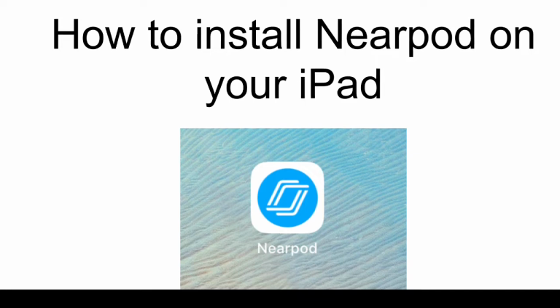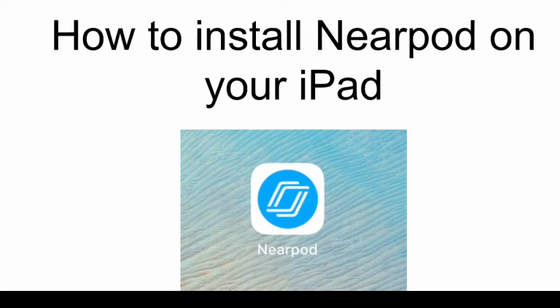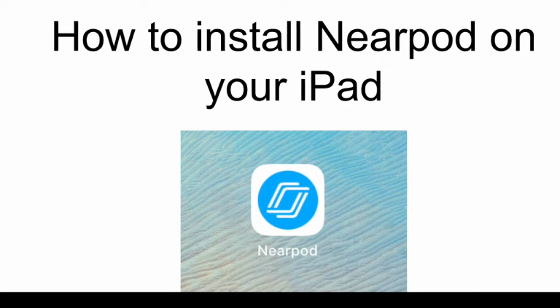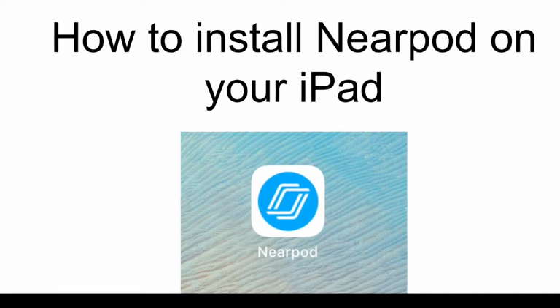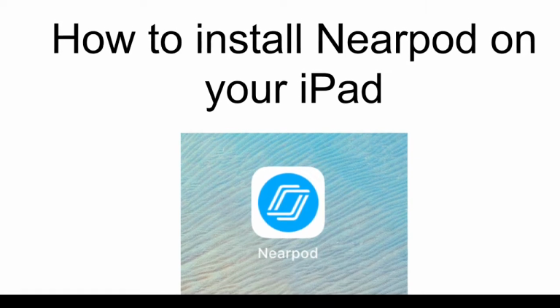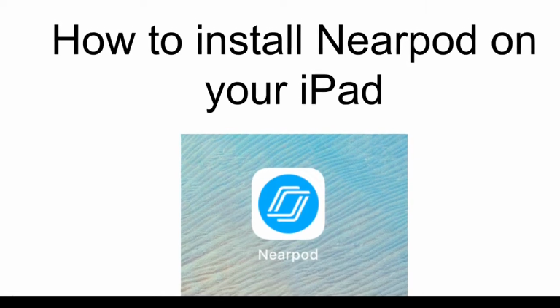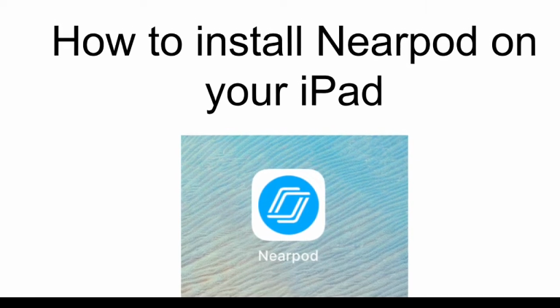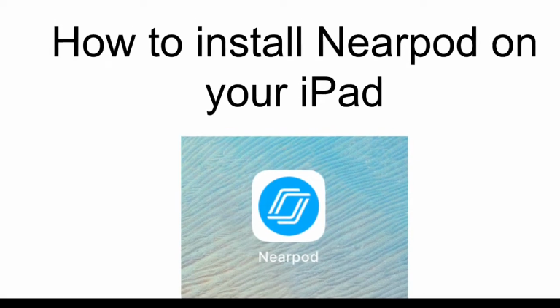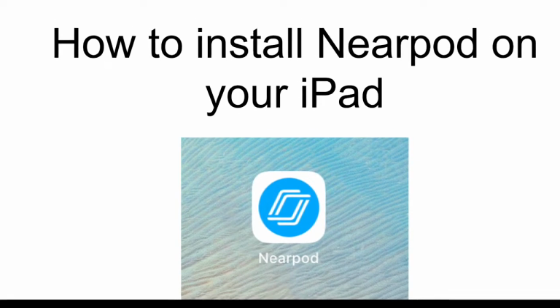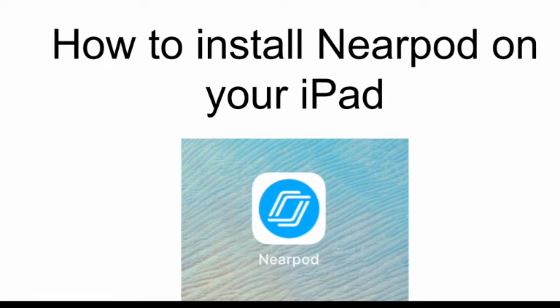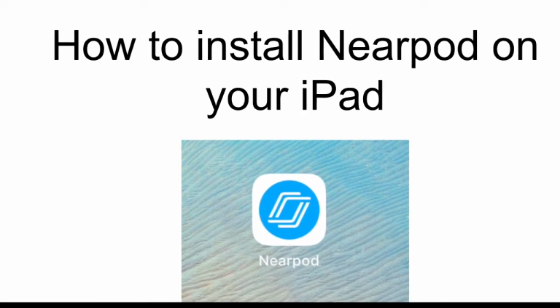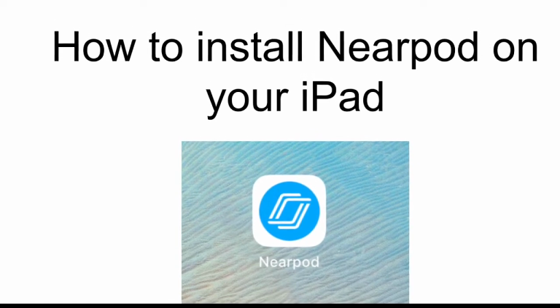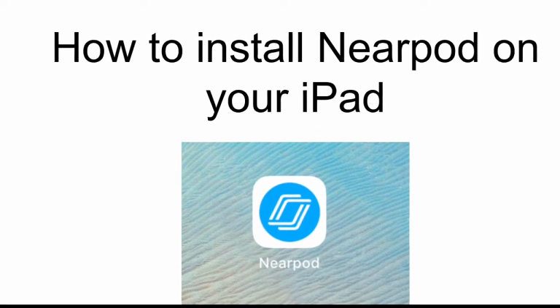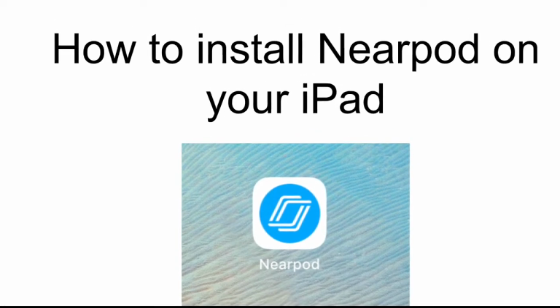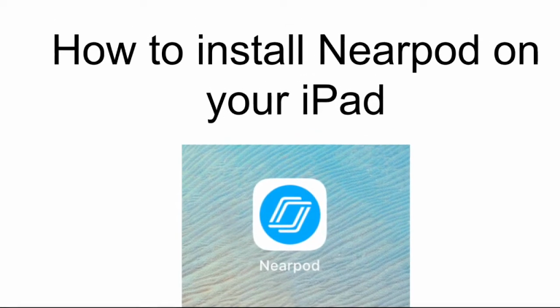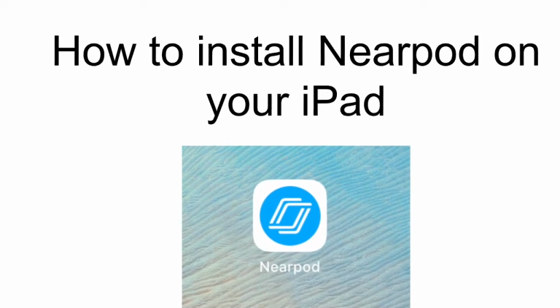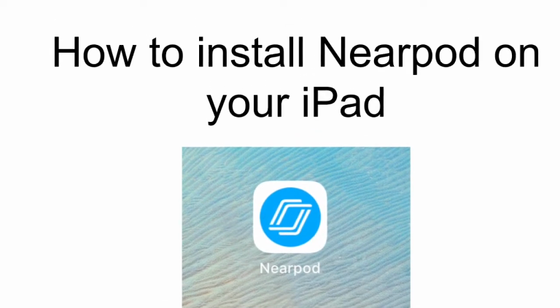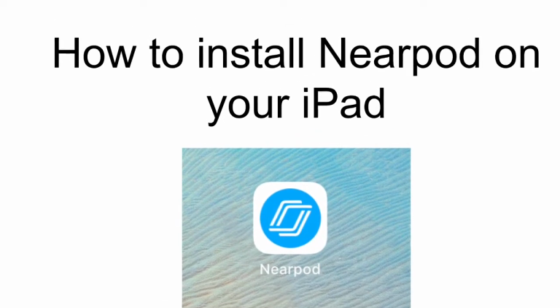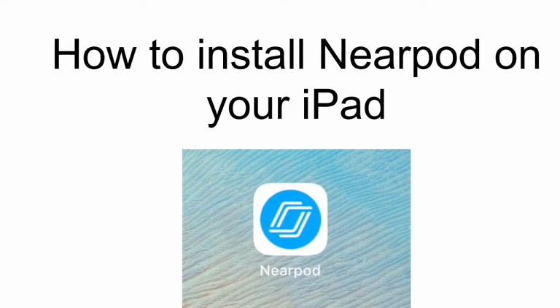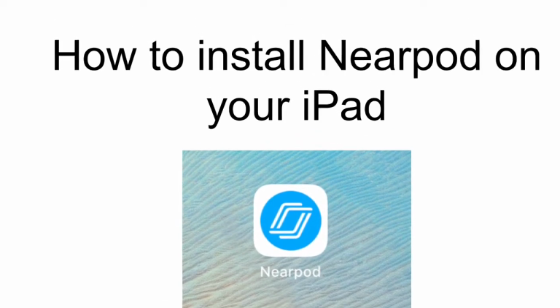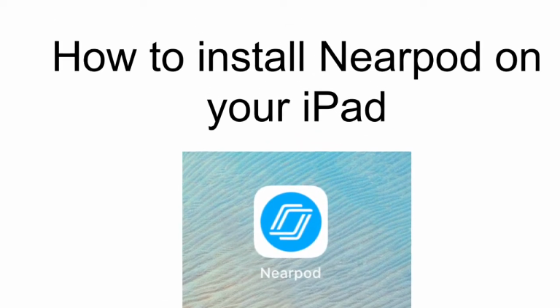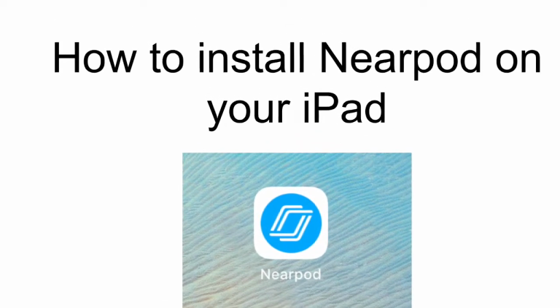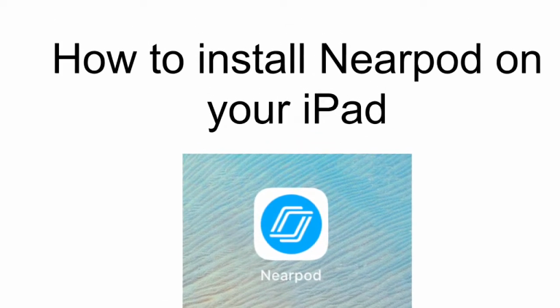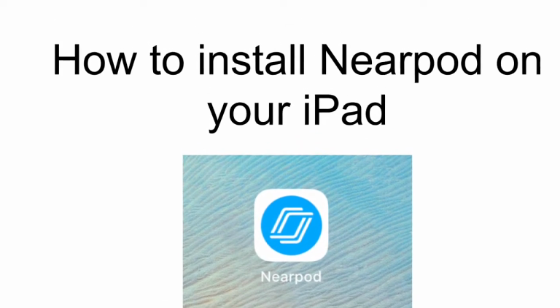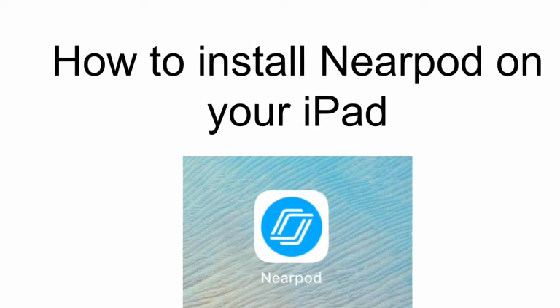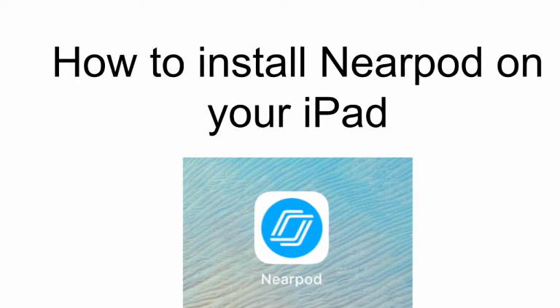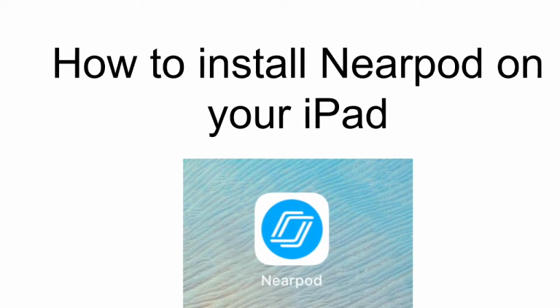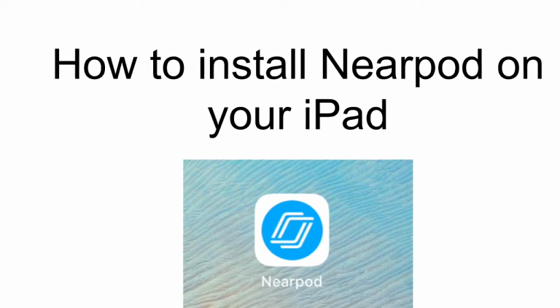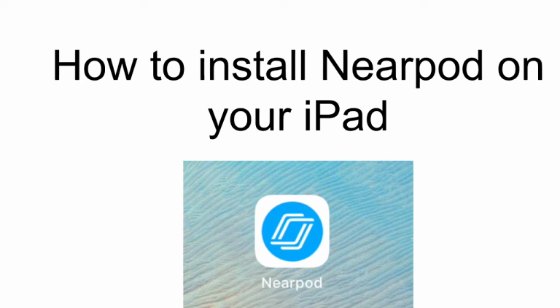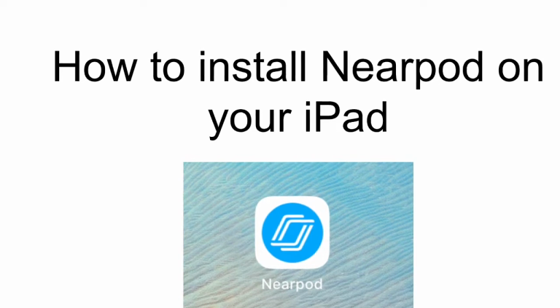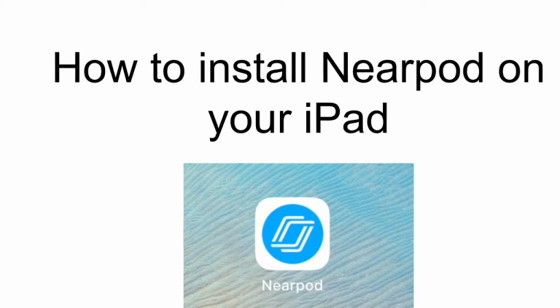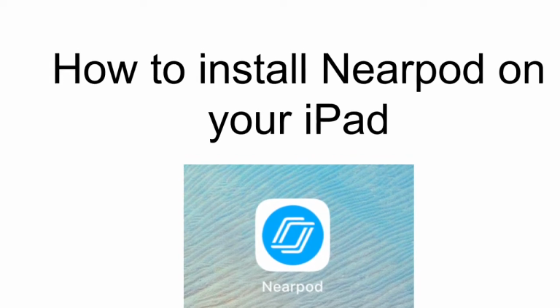Hi everyone, this is Mrs. McGinnis with some instructions on how to install Nearpod on your iPad.